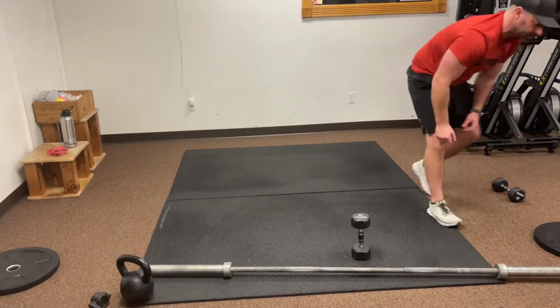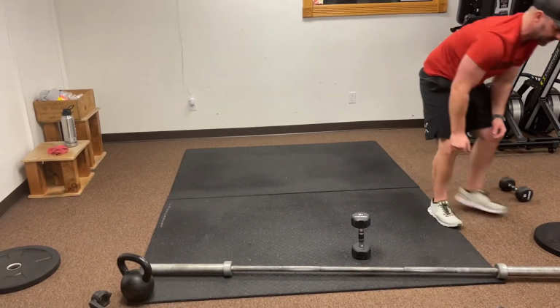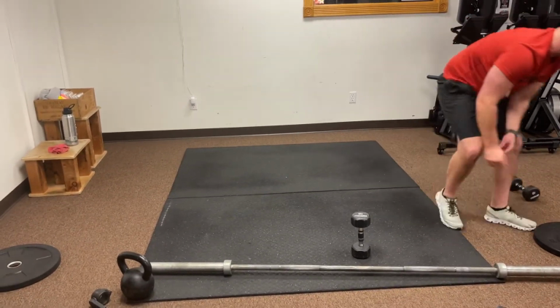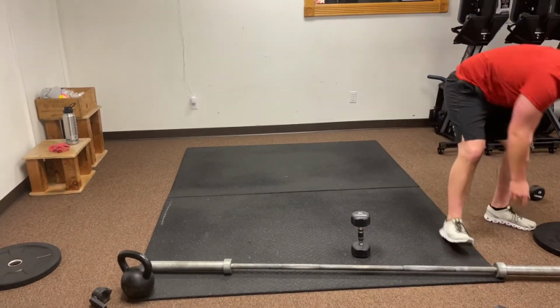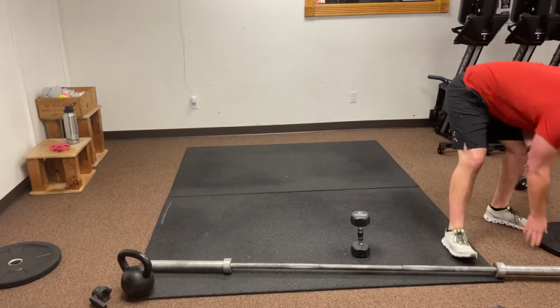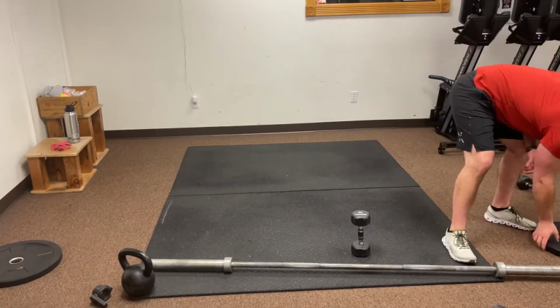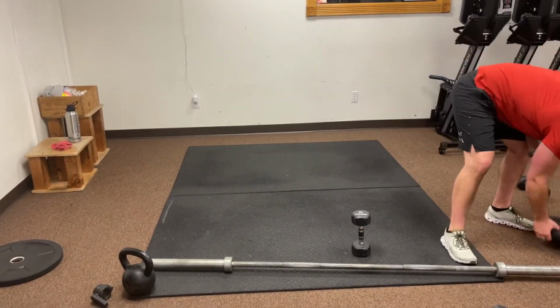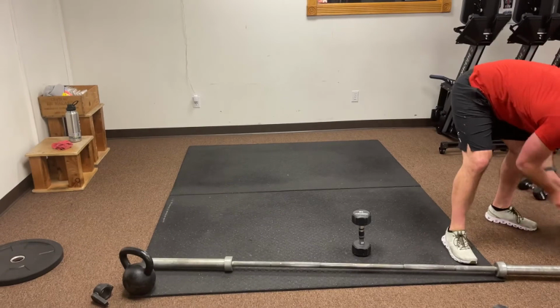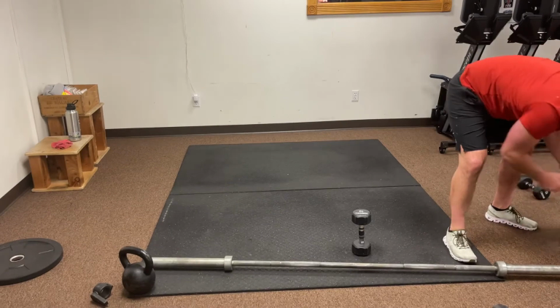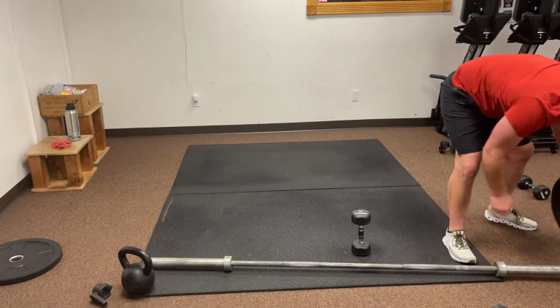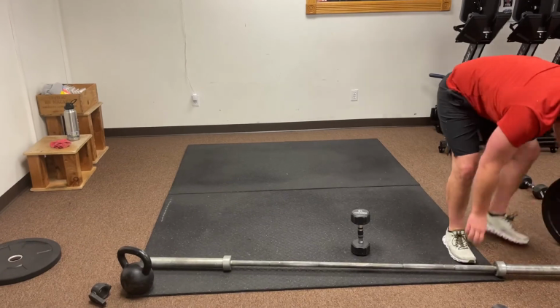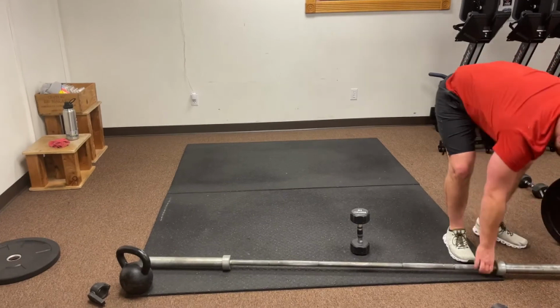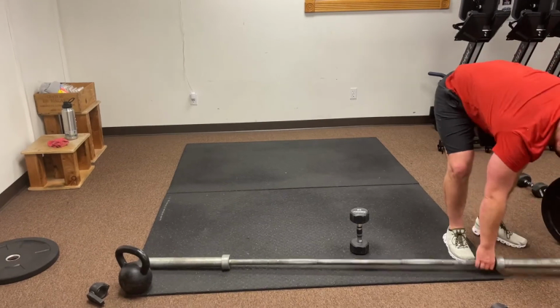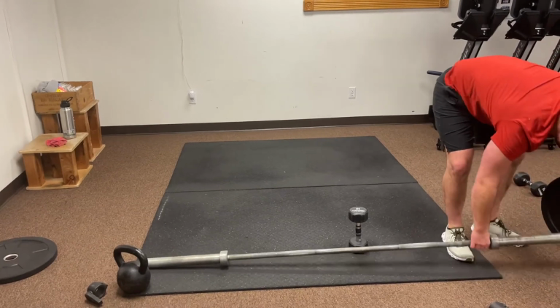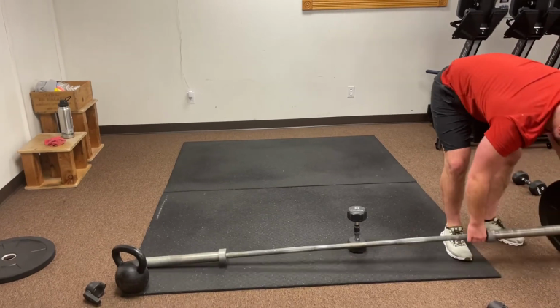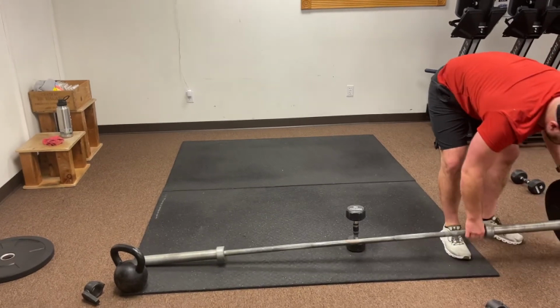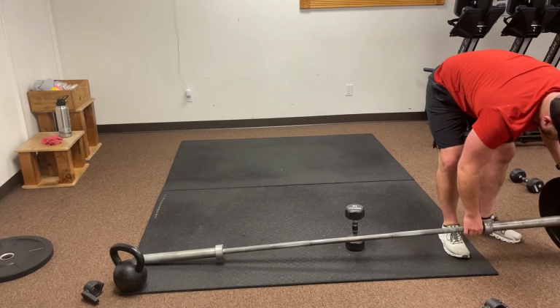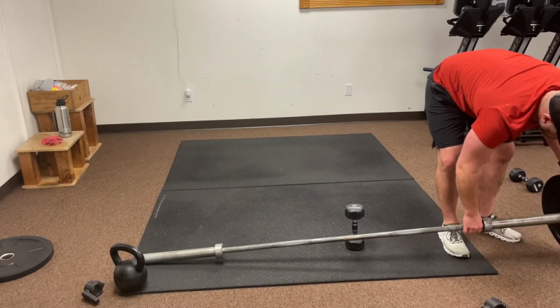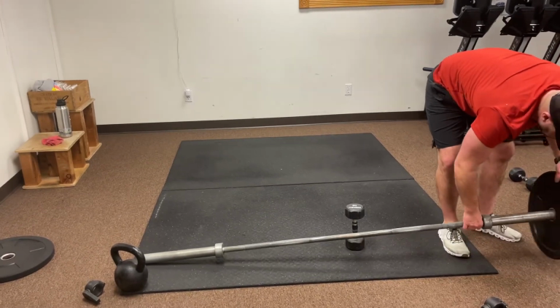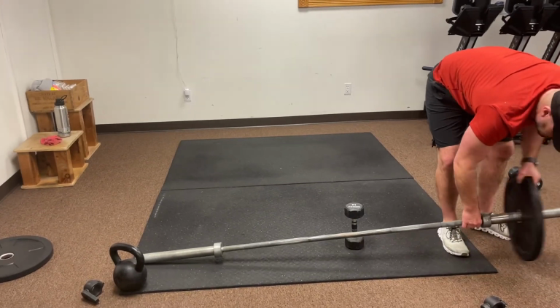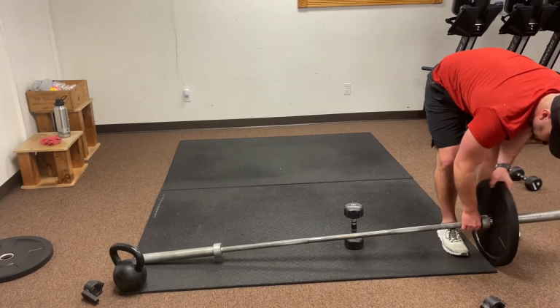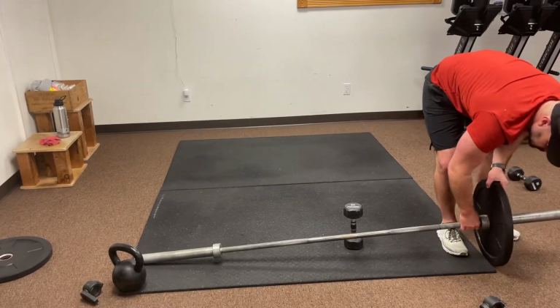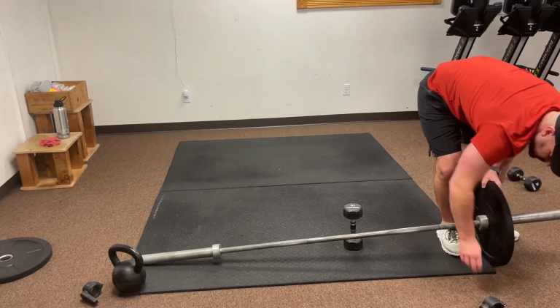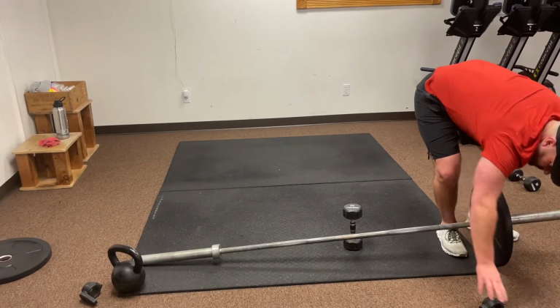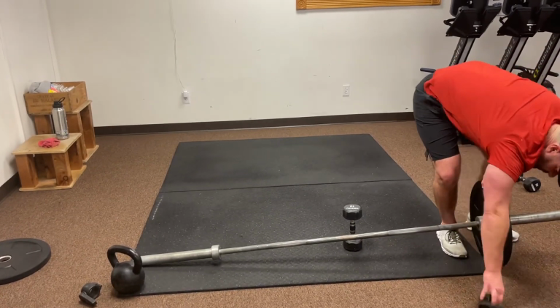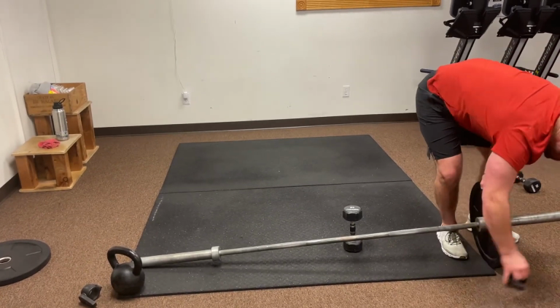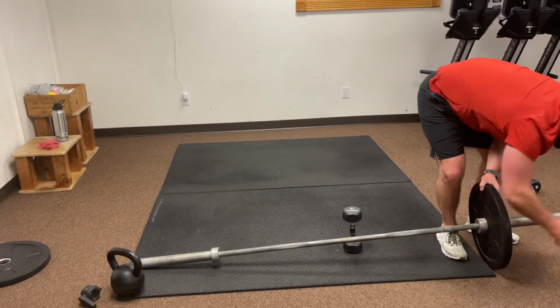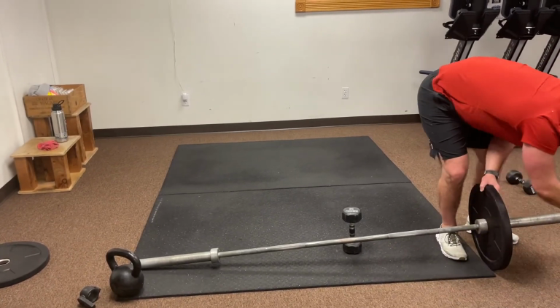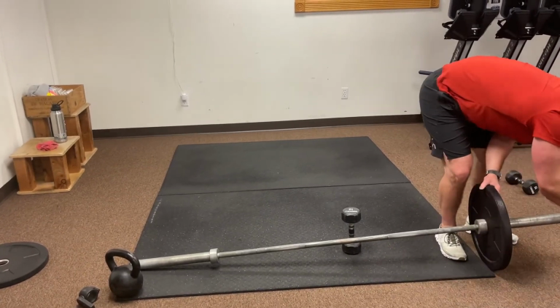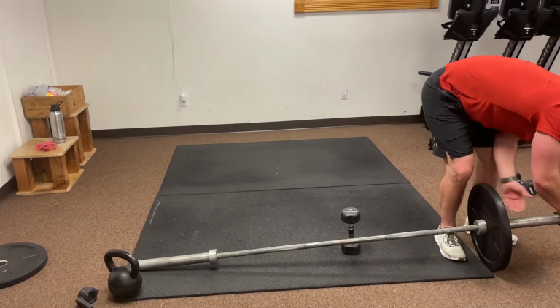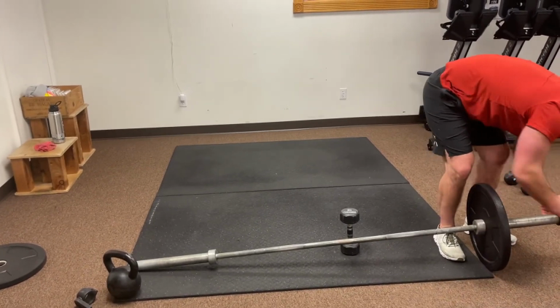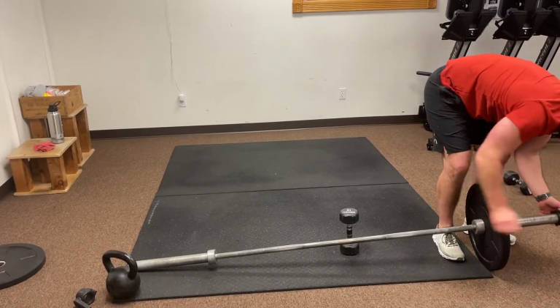After four rounds you're then going to rotate. The rest of you are going to be doing chest presses with the barbell.